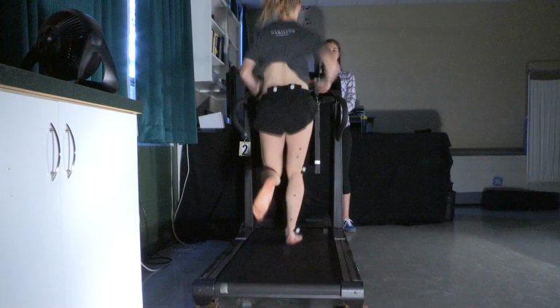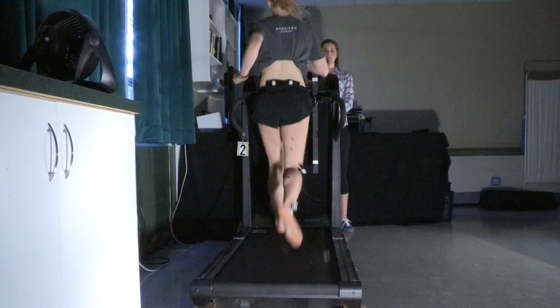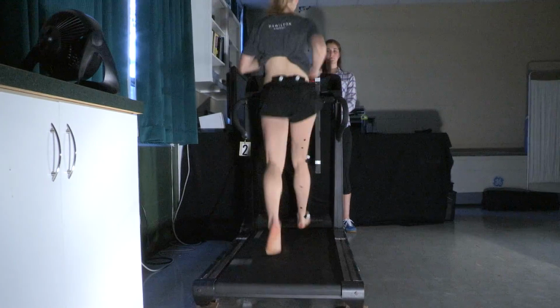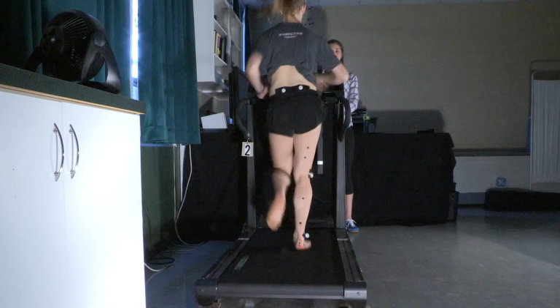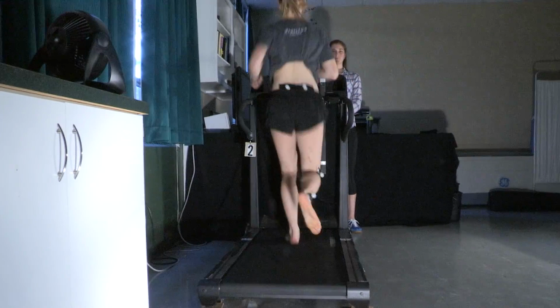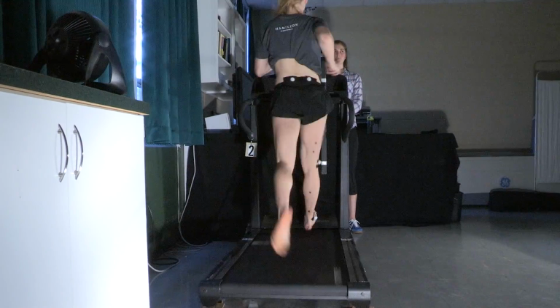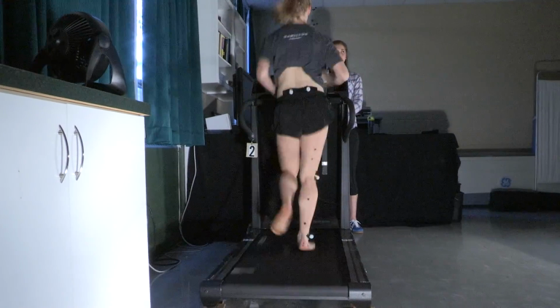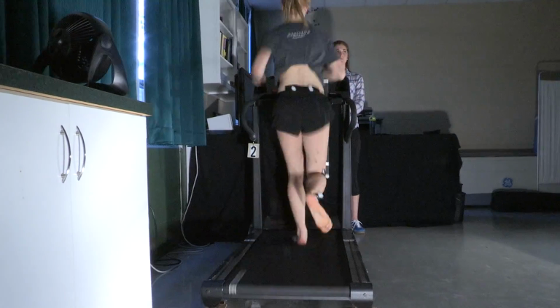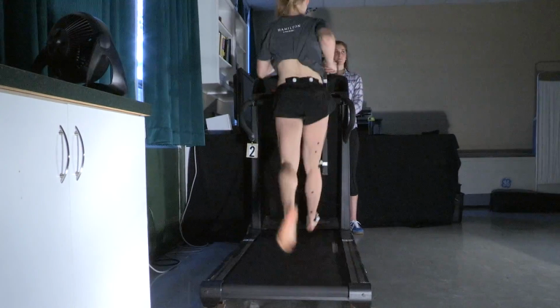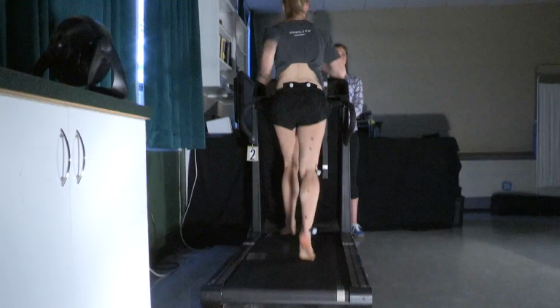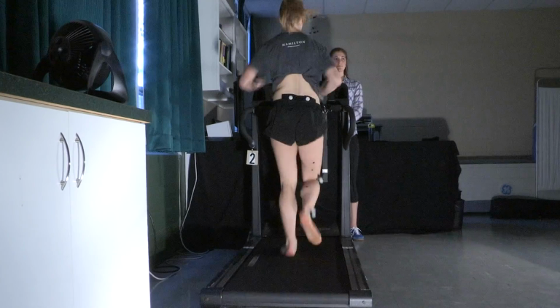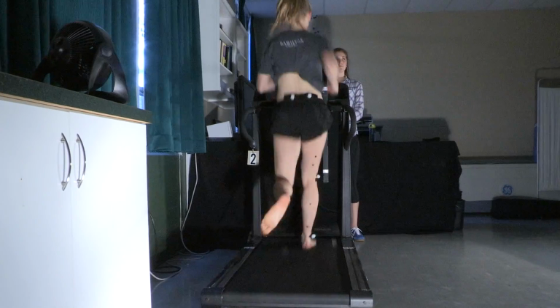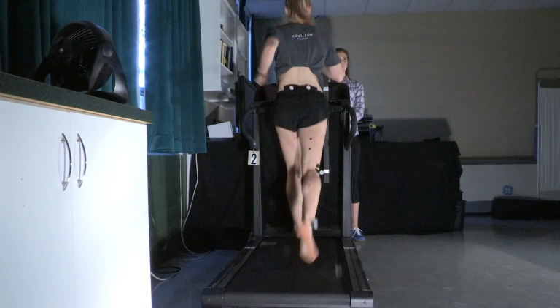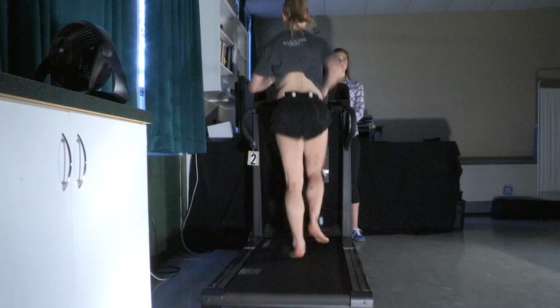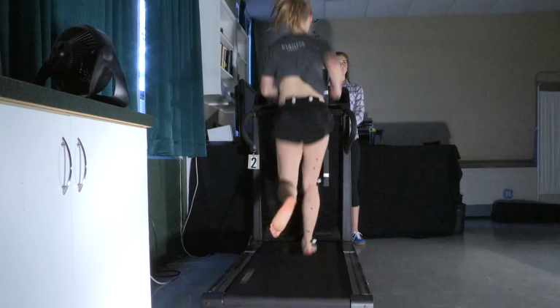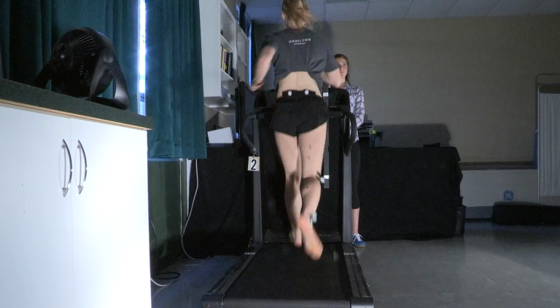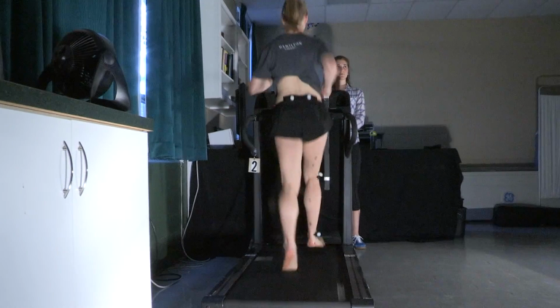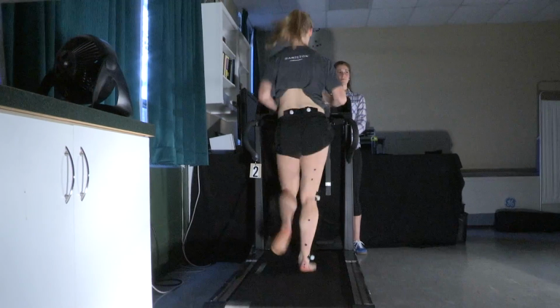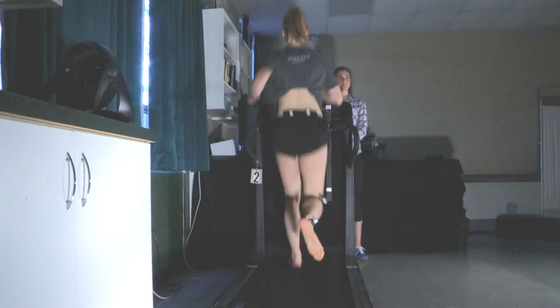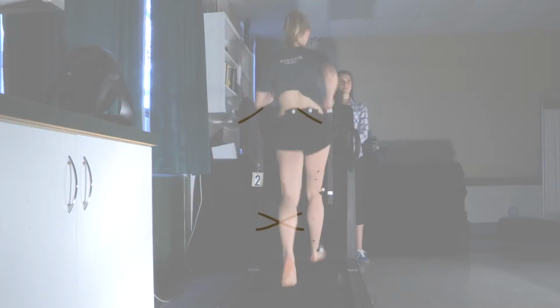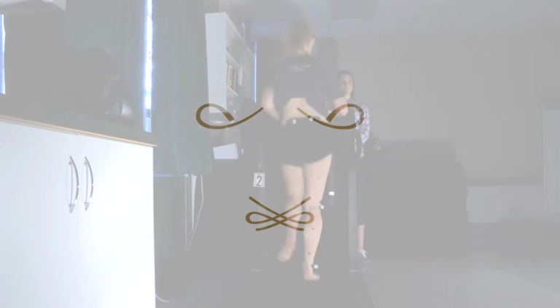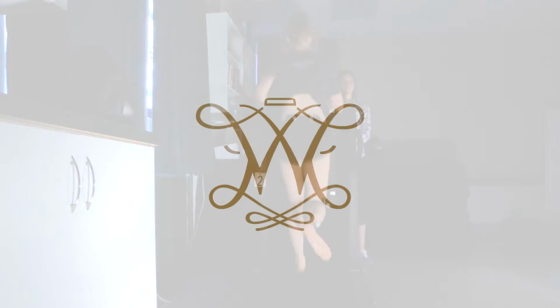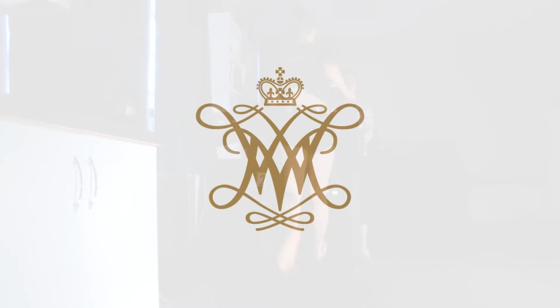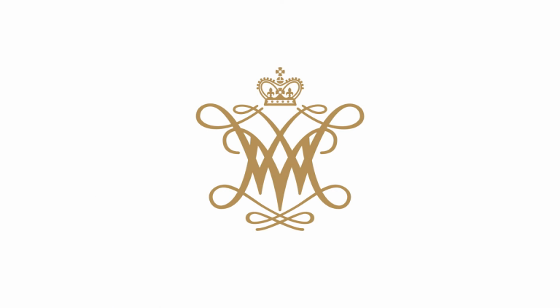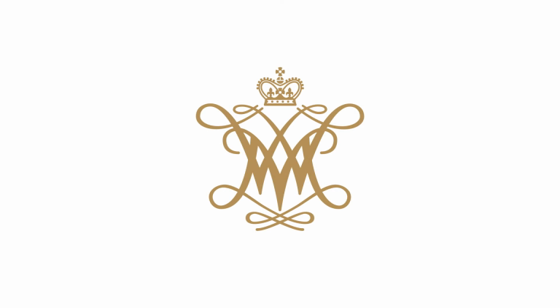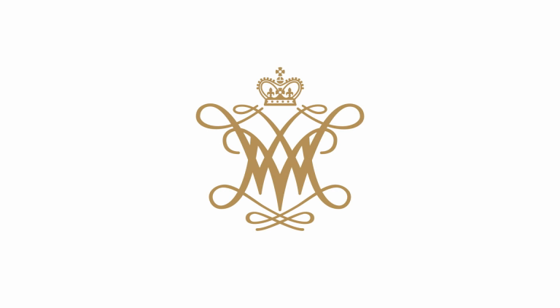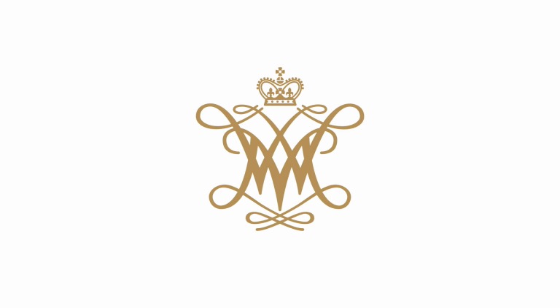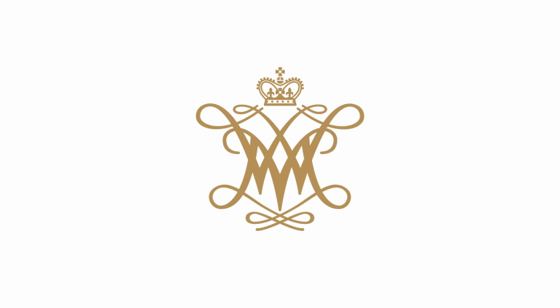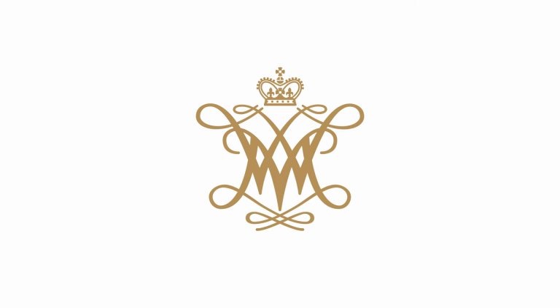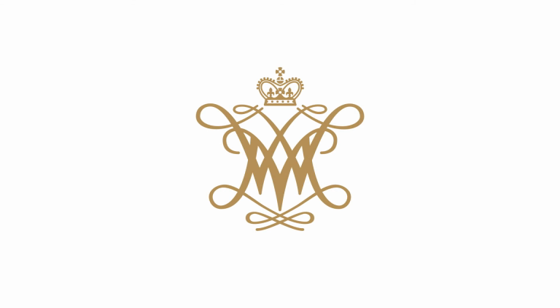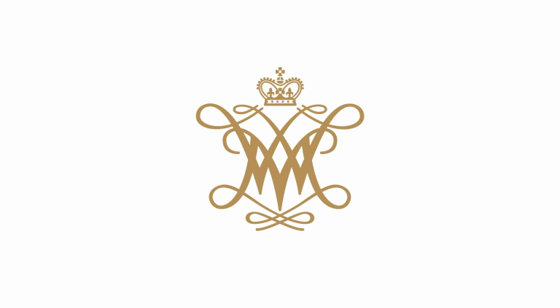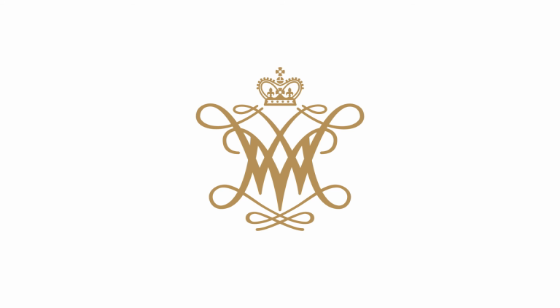Looking good. All right, move forward. Ready? Three, two, one, go.